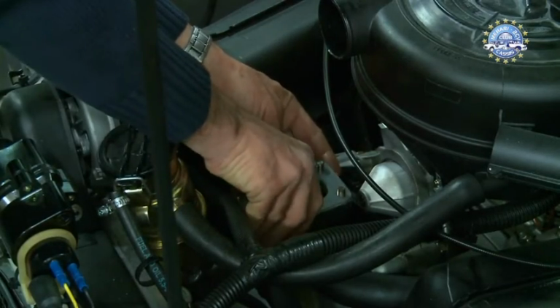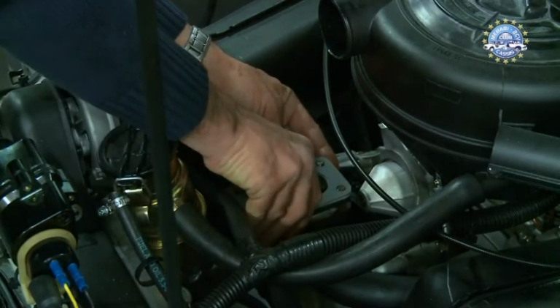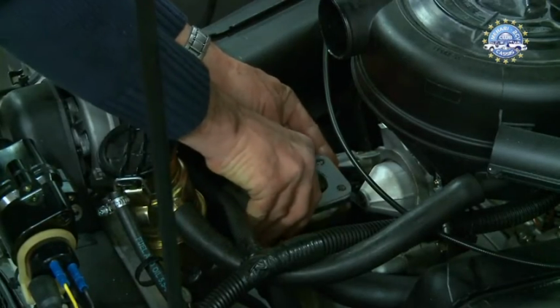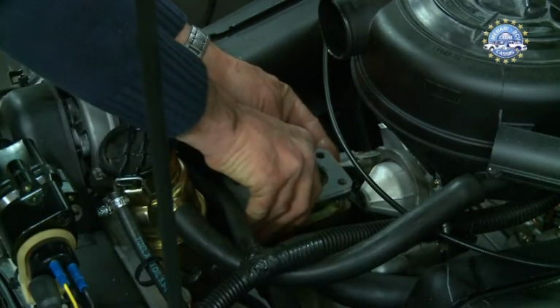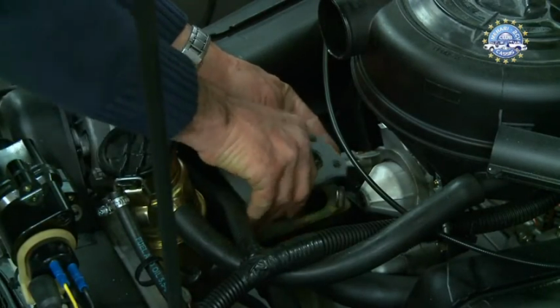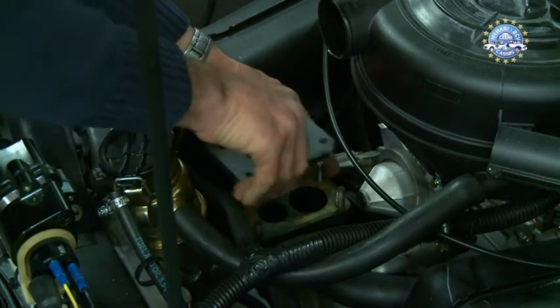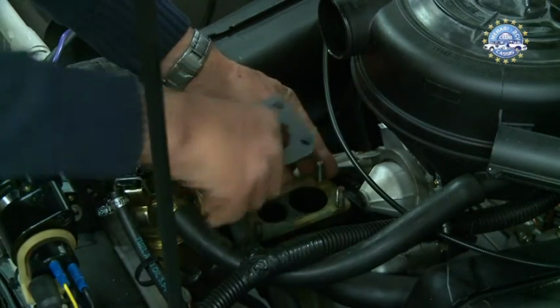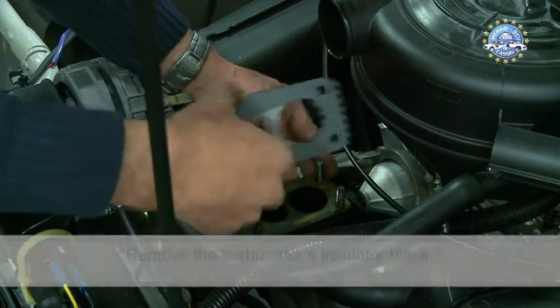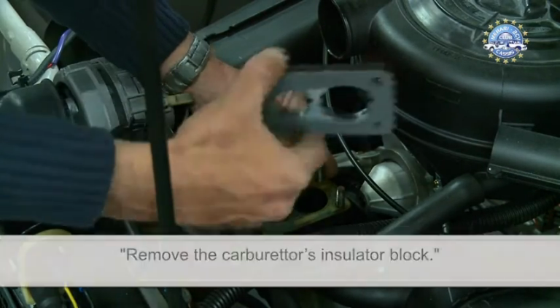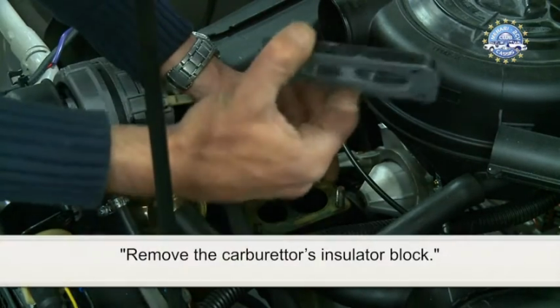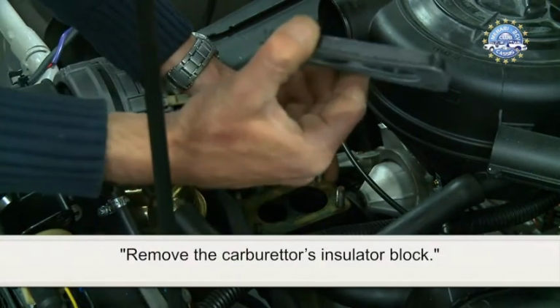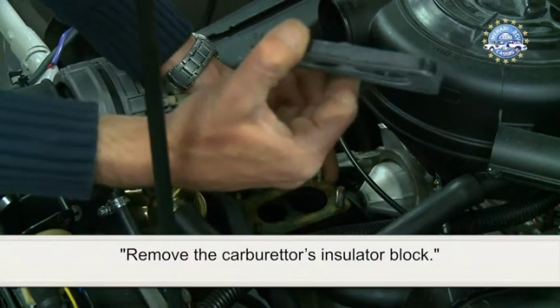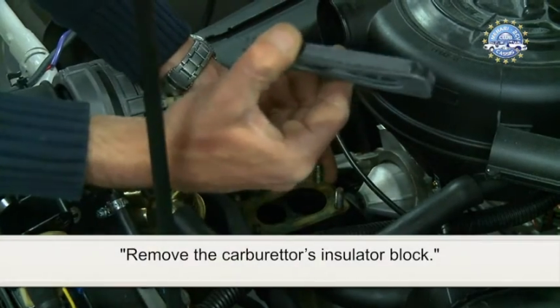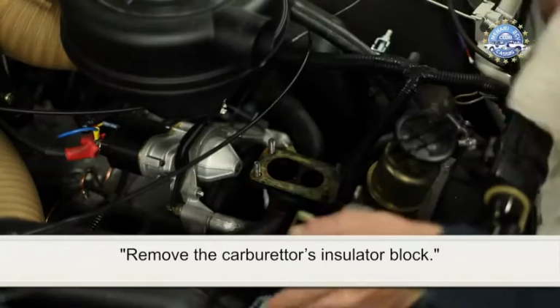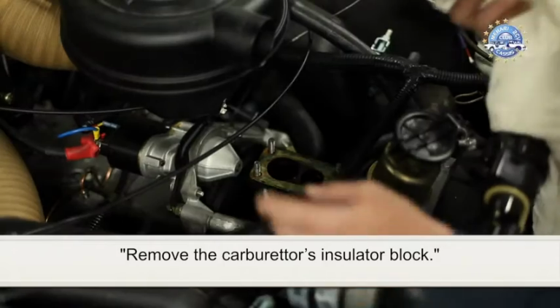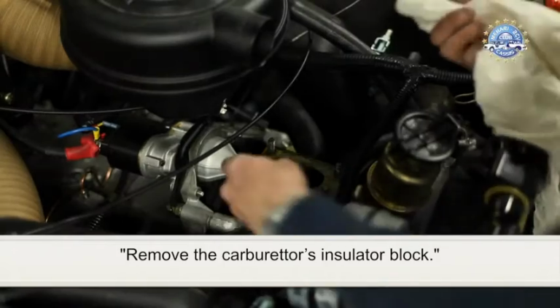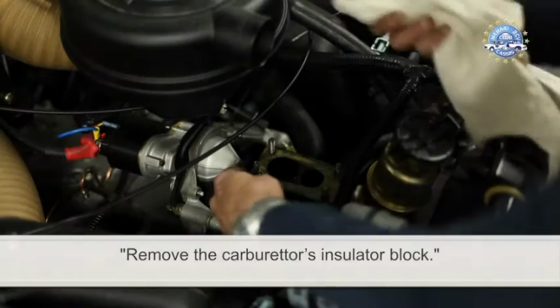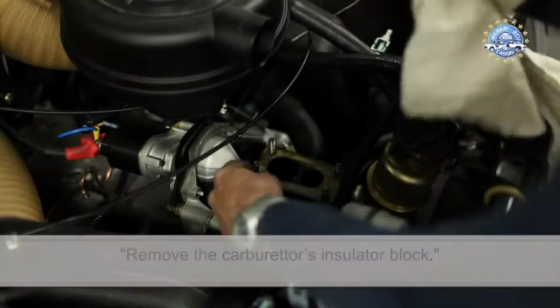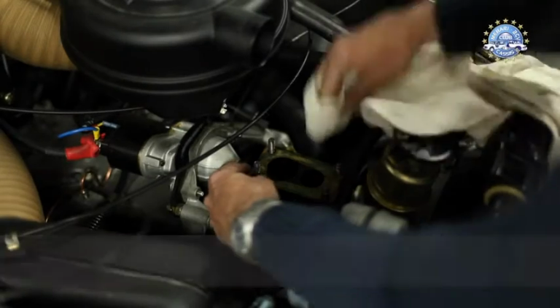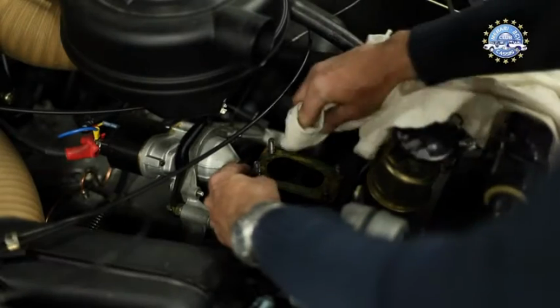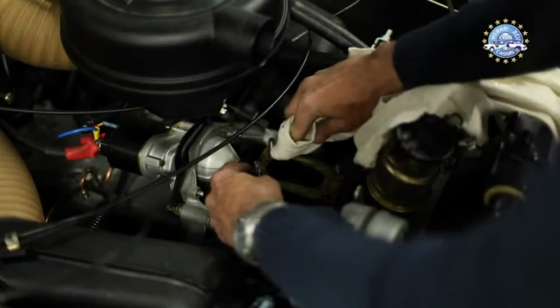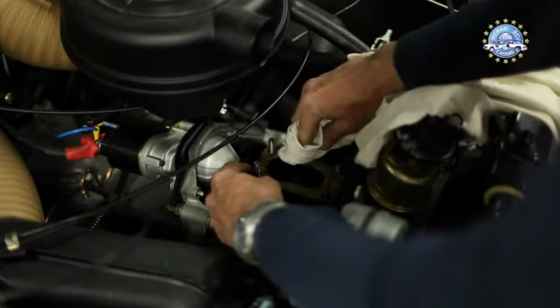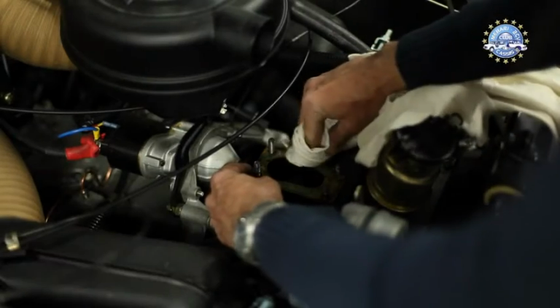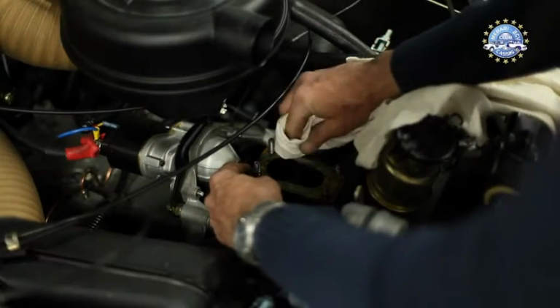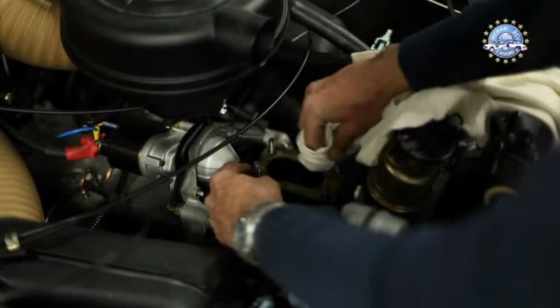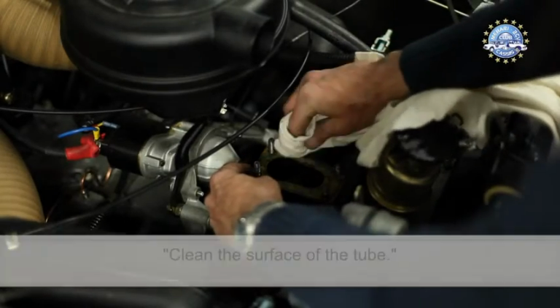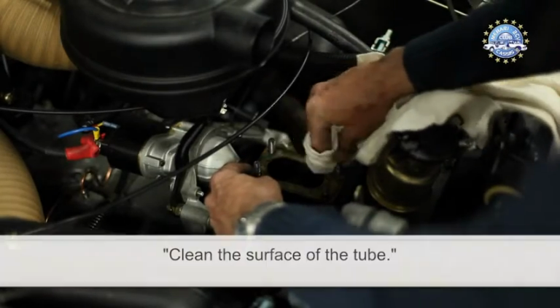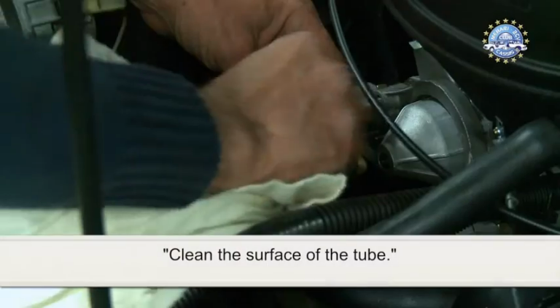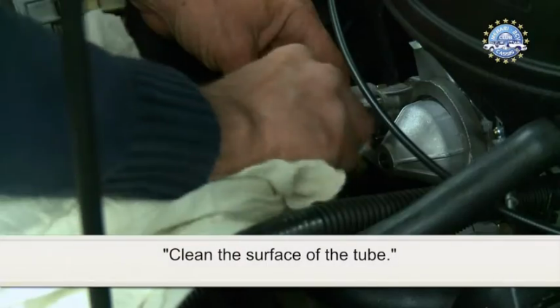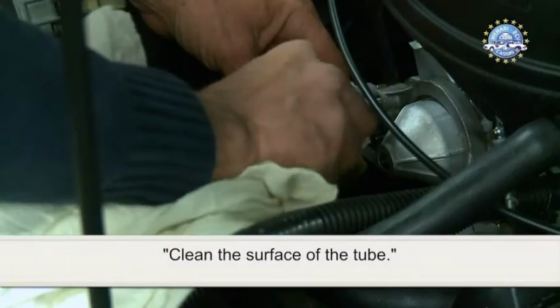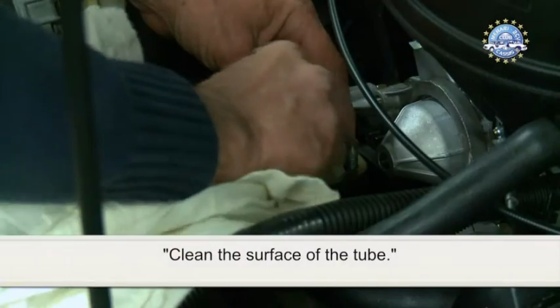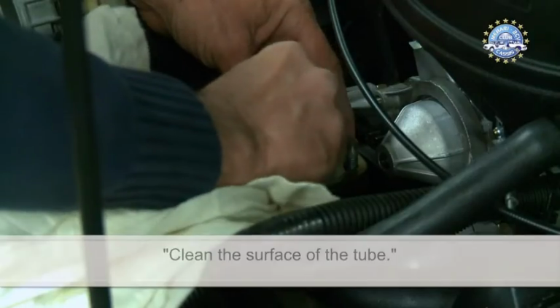Remove the carburettor's insulator block. Clean the surface of the tube.